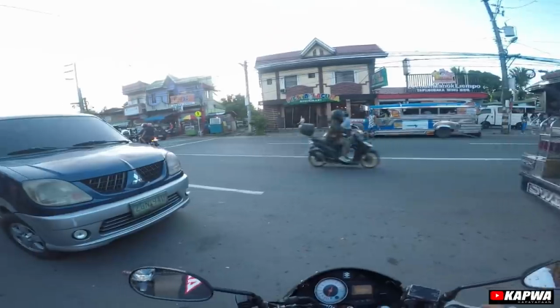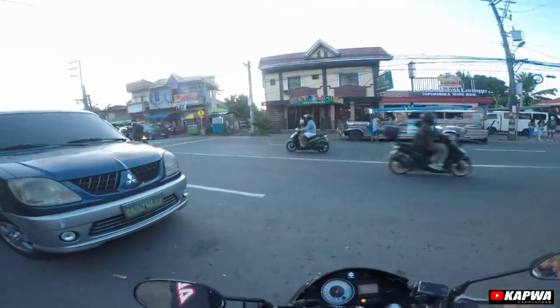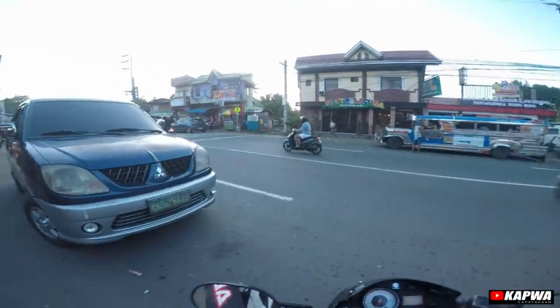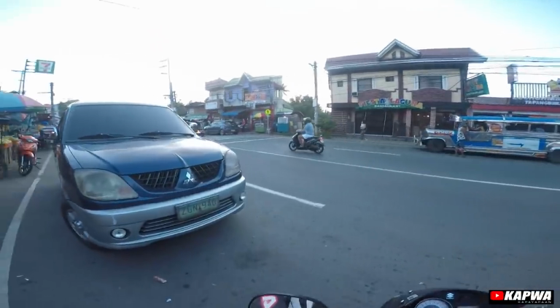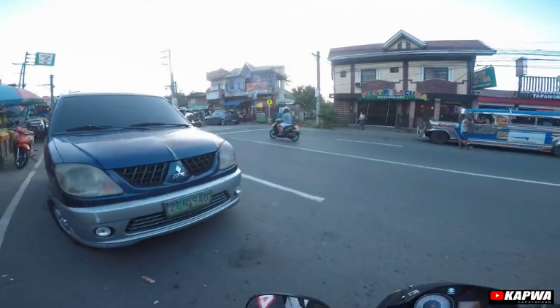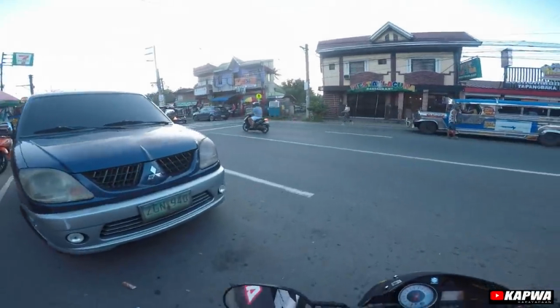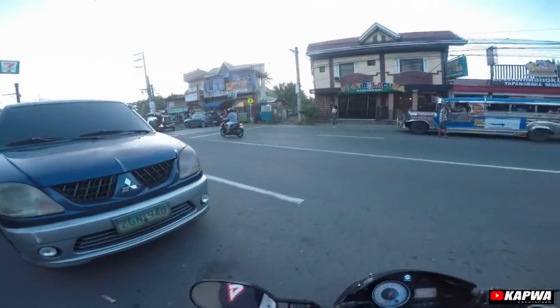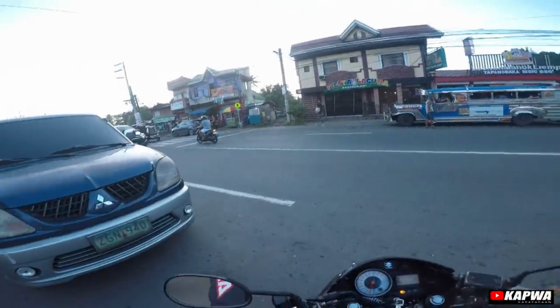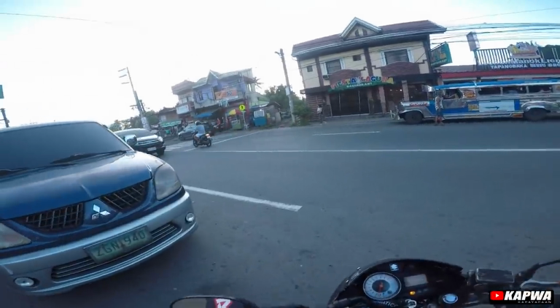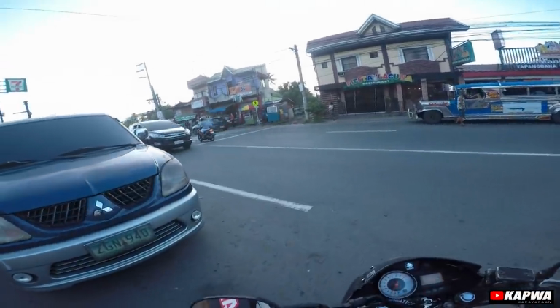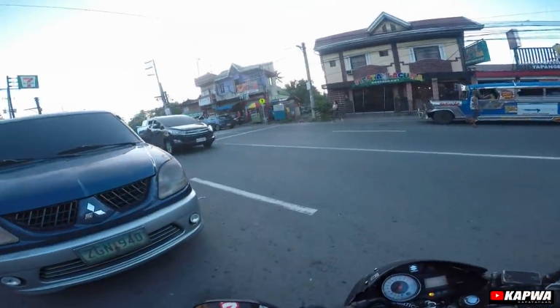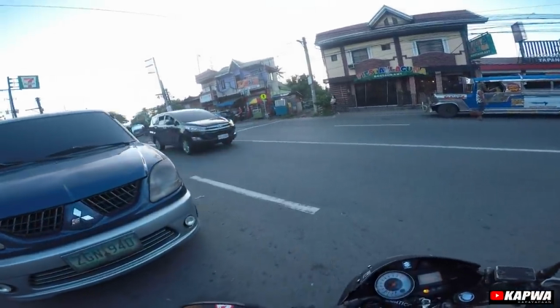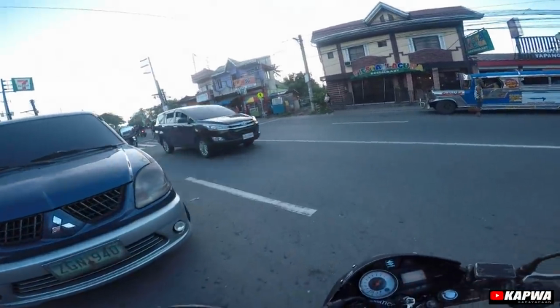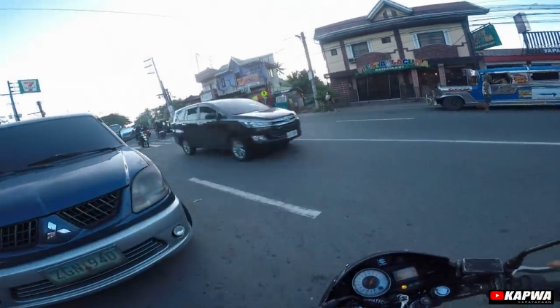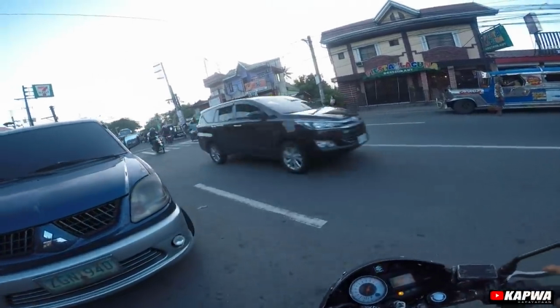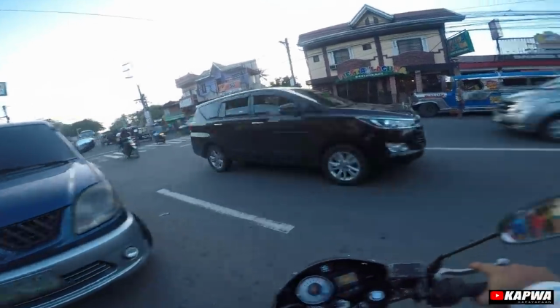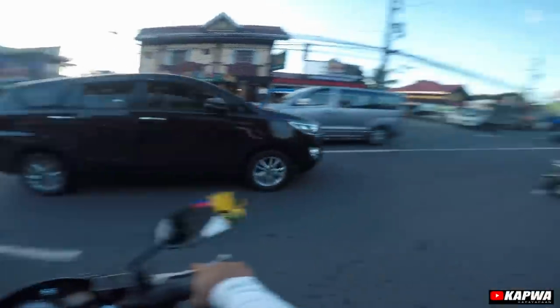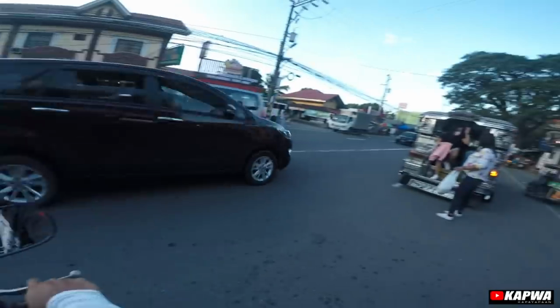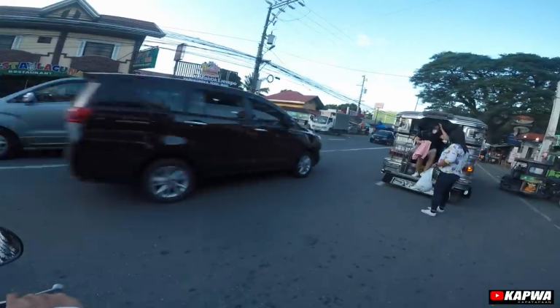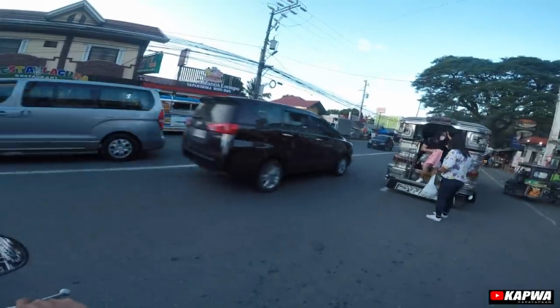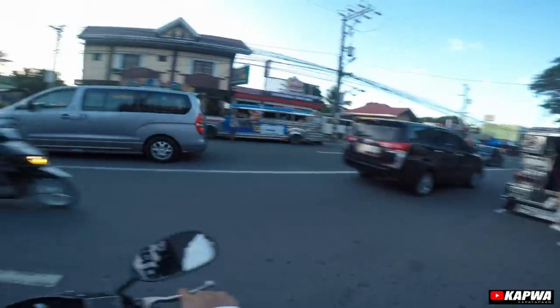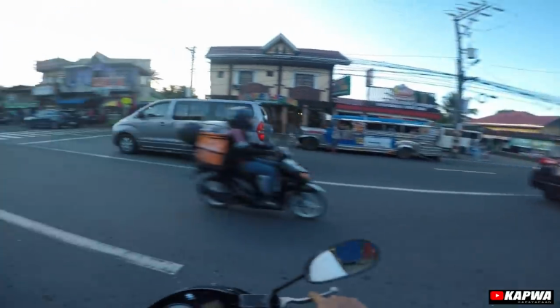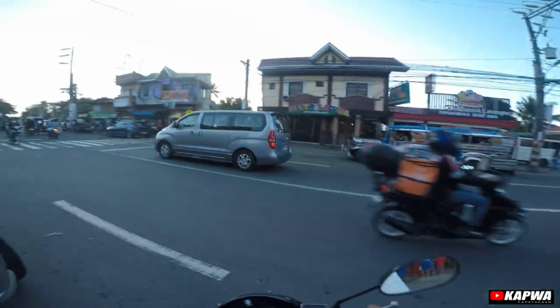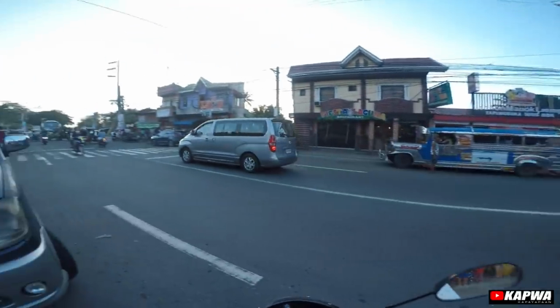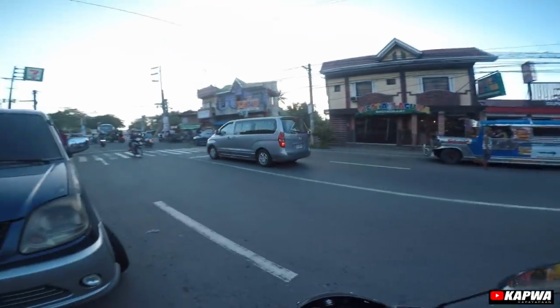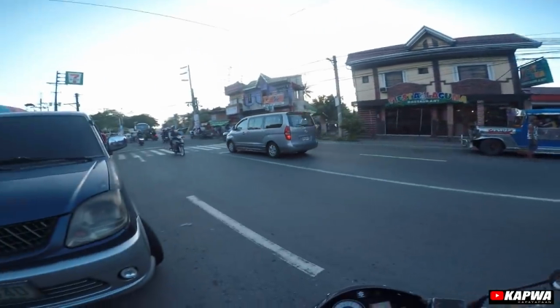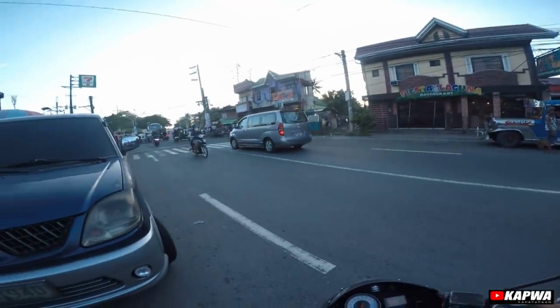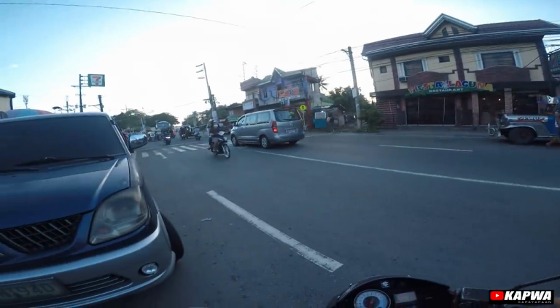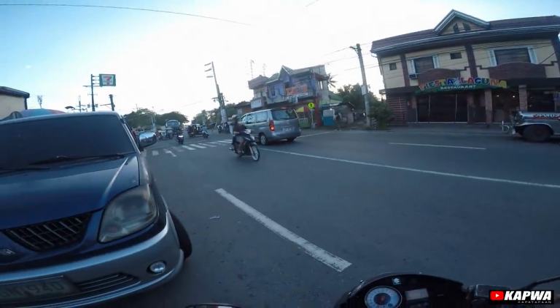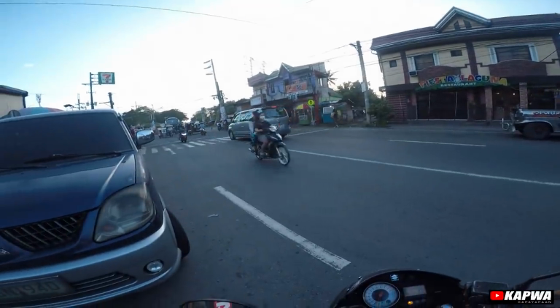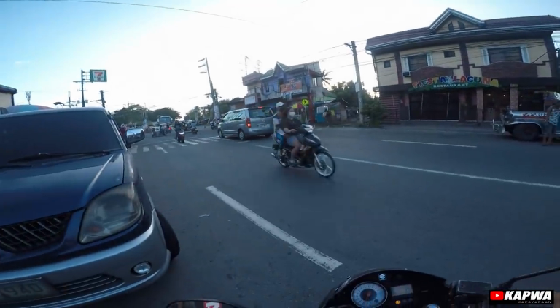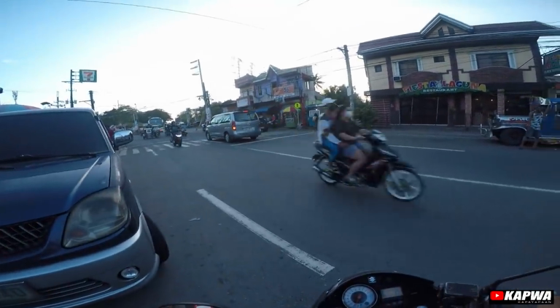Ang ating shop ay dito sa kanto ng Masapang mga kapwa. Eto kanto ng Masapang. Tapat ng Piesta Laguna.